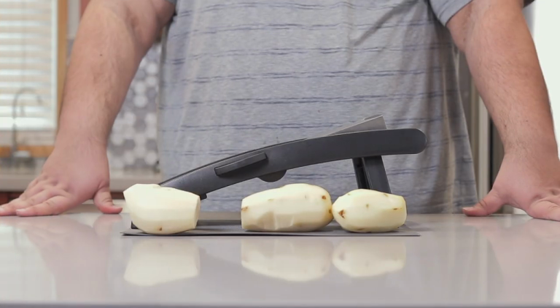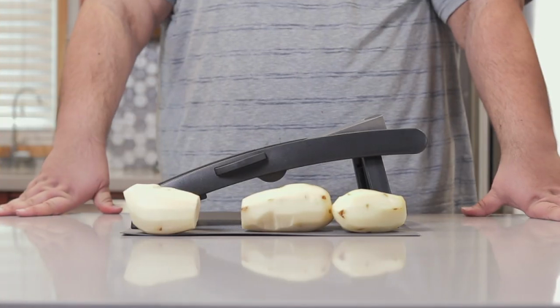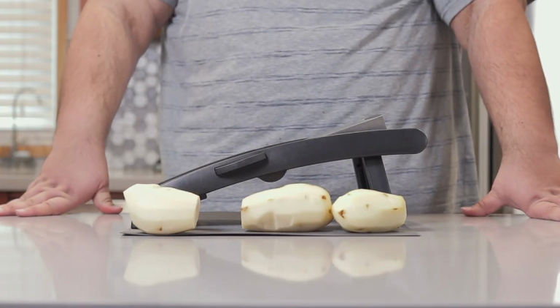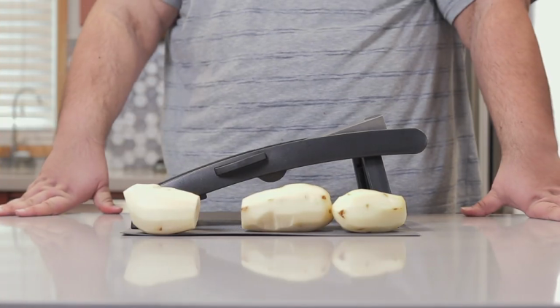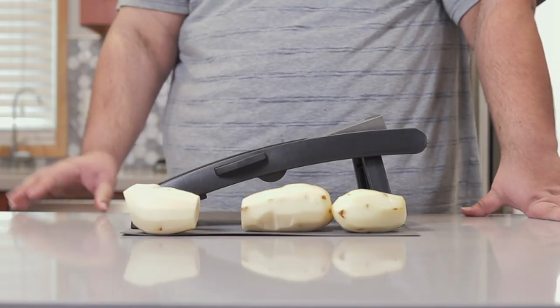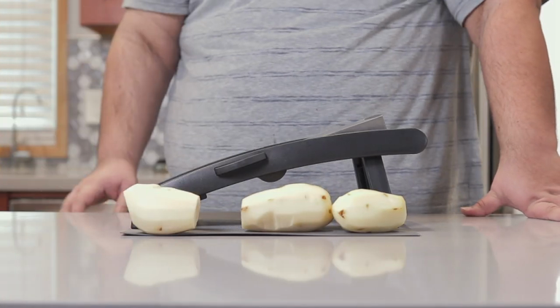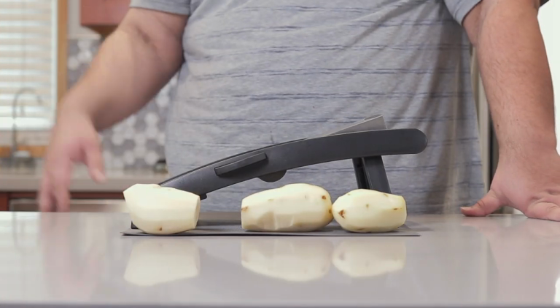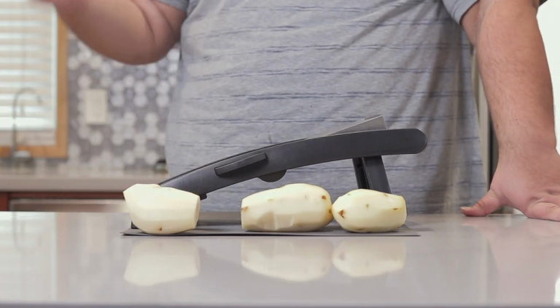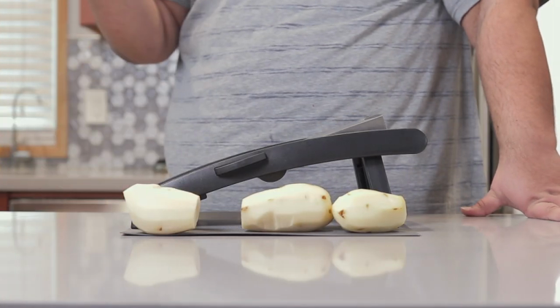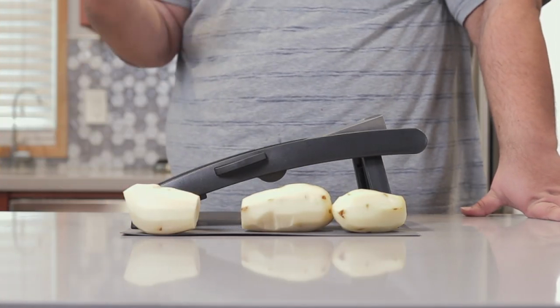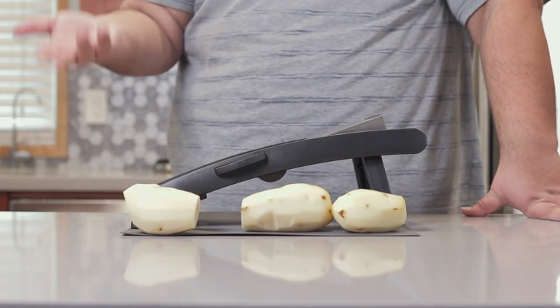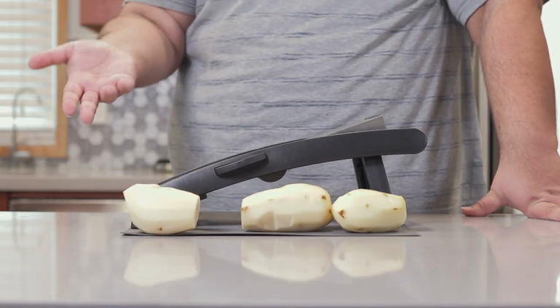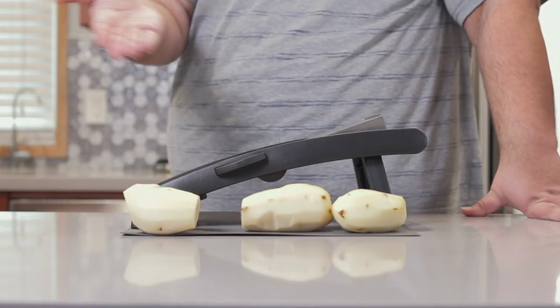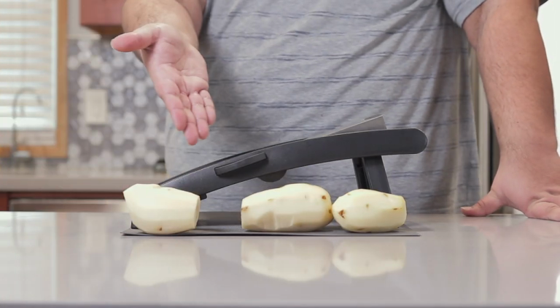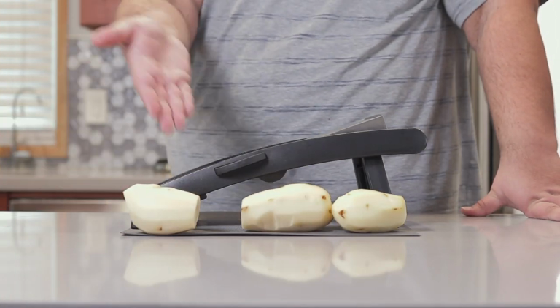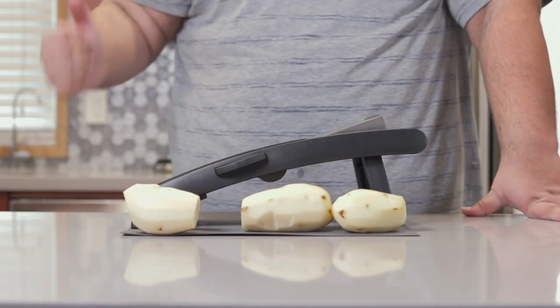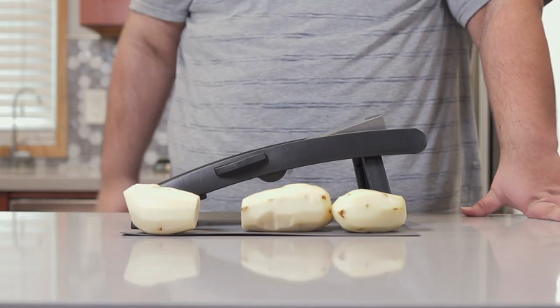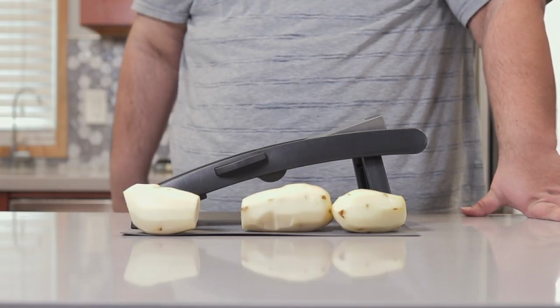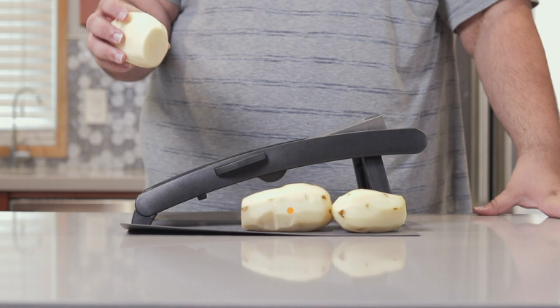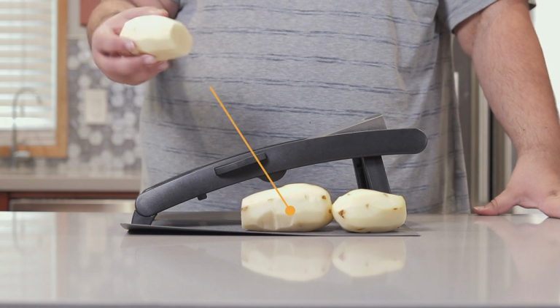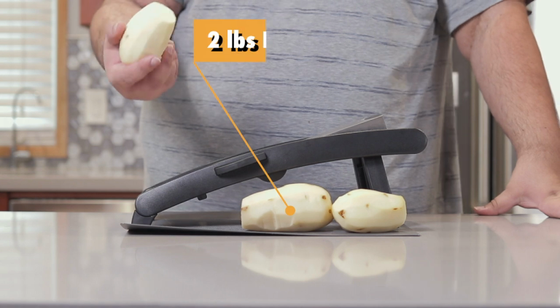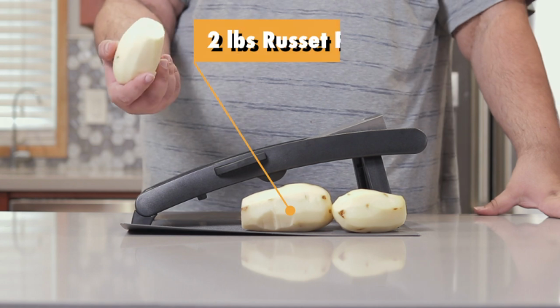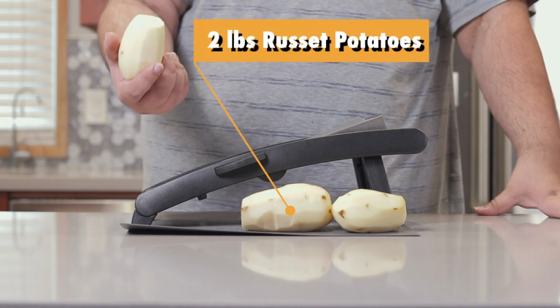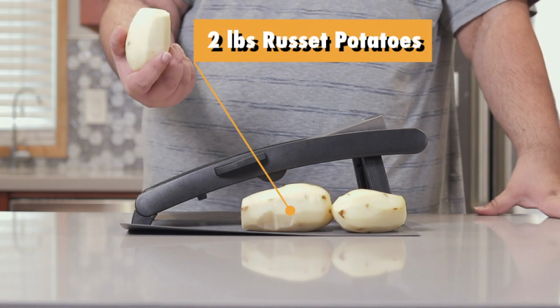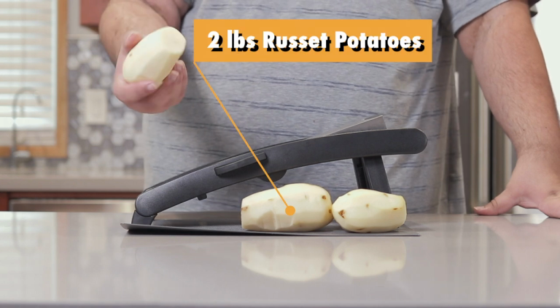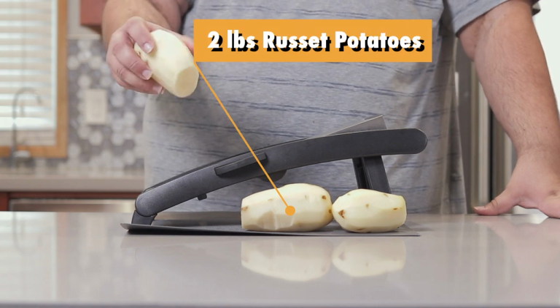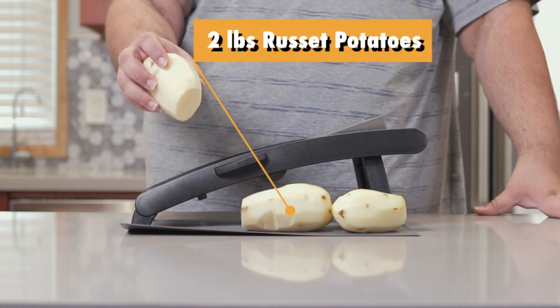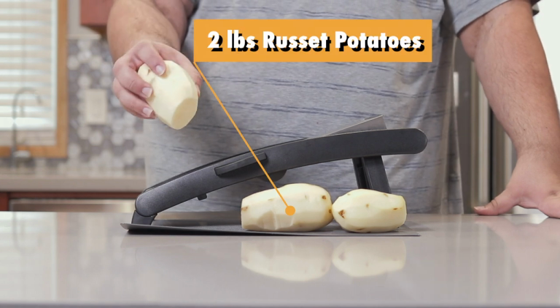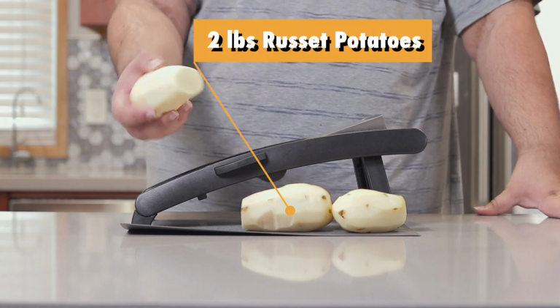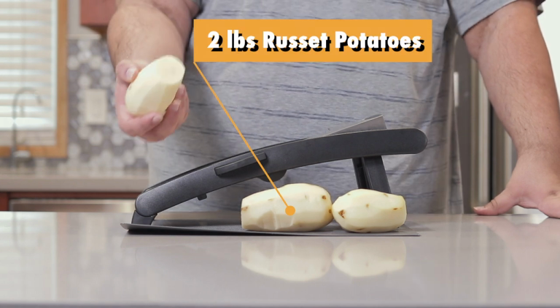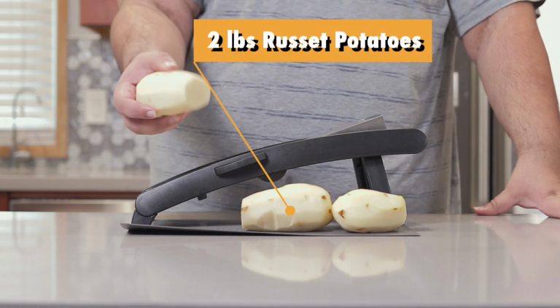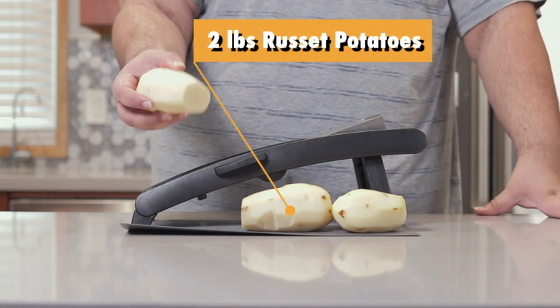Now, to begin this recipe, you're going to need potatoes. Clean and peel about two pounds of russet potatoes.